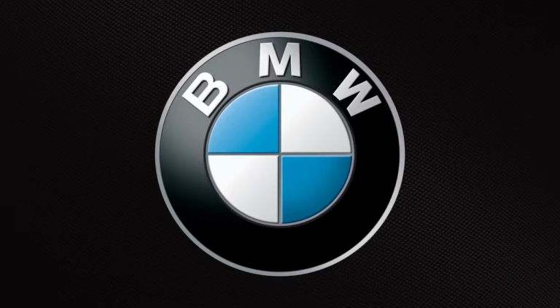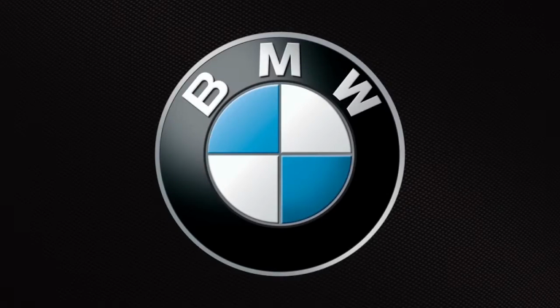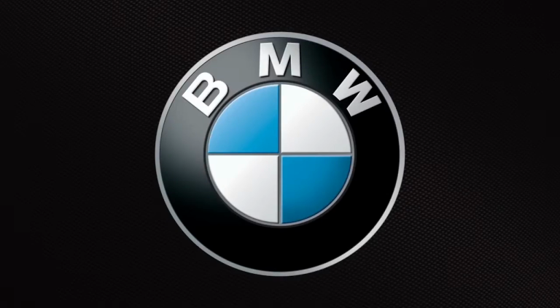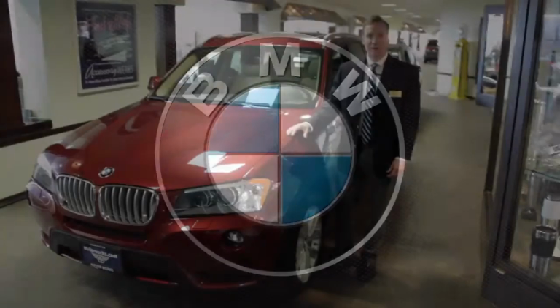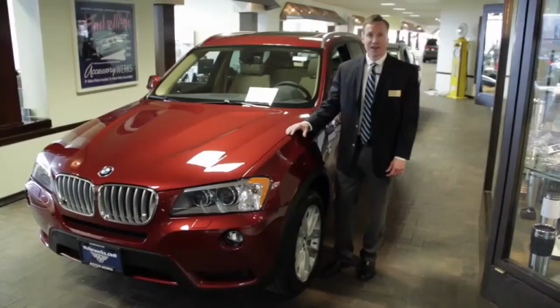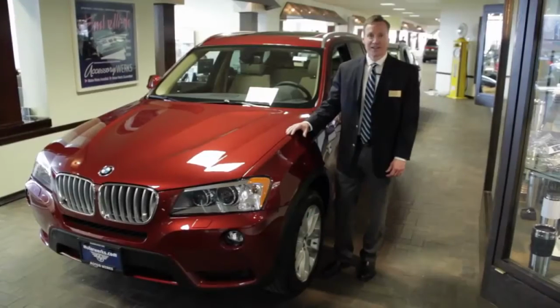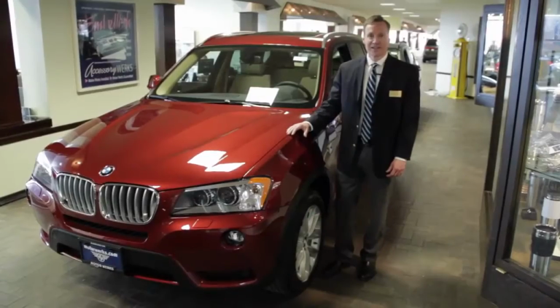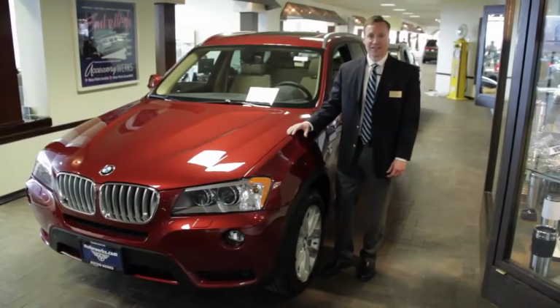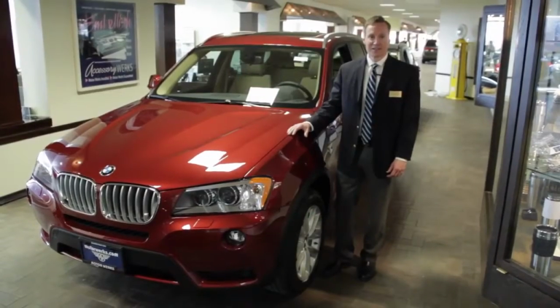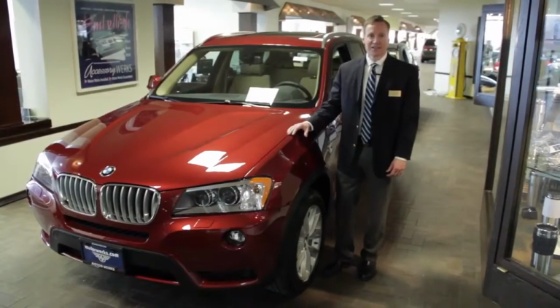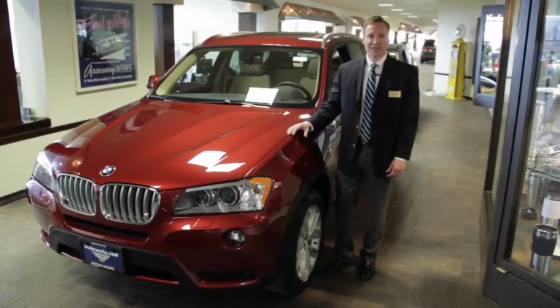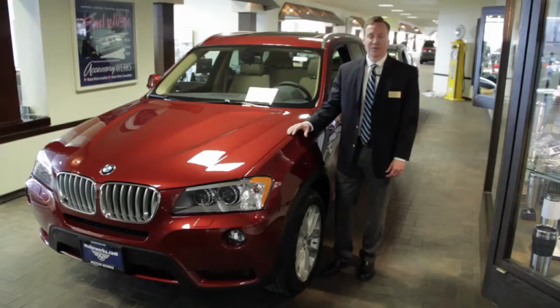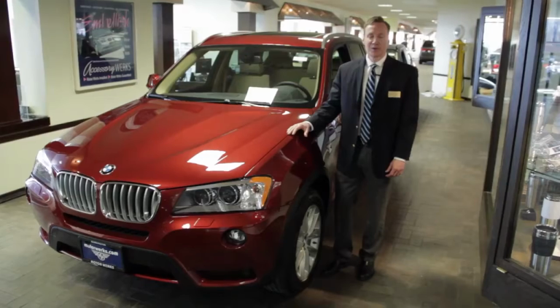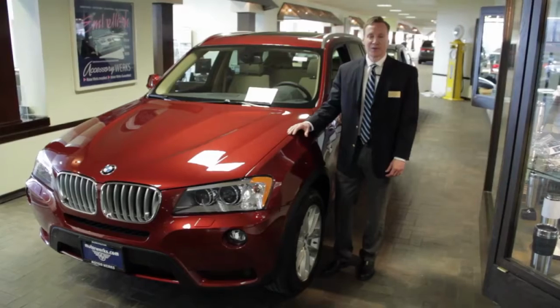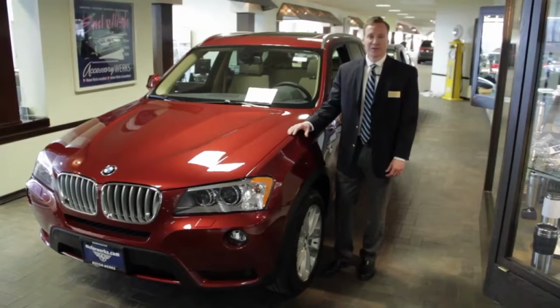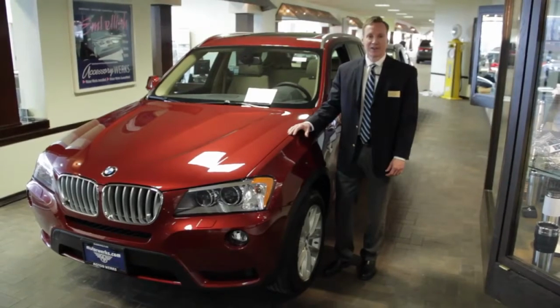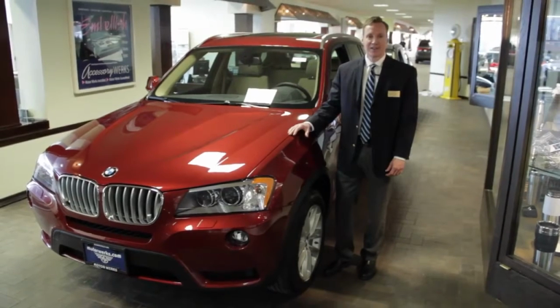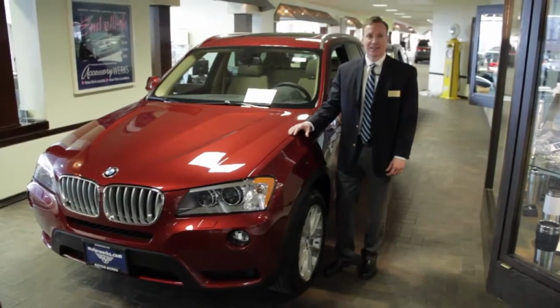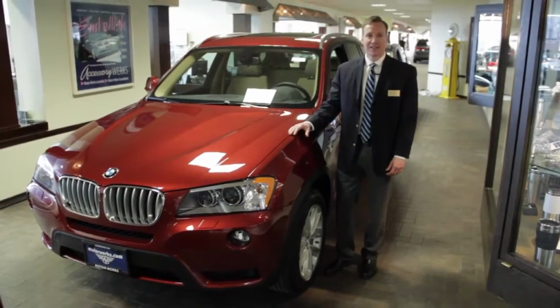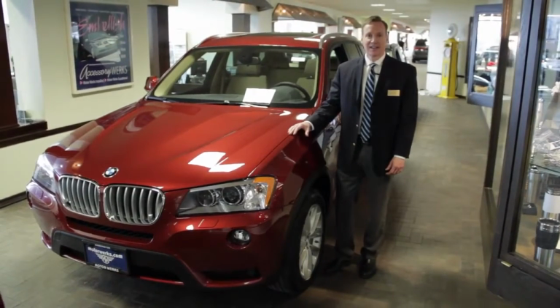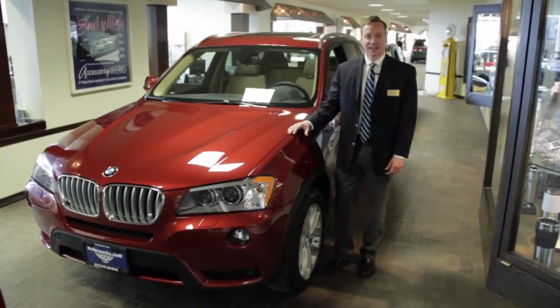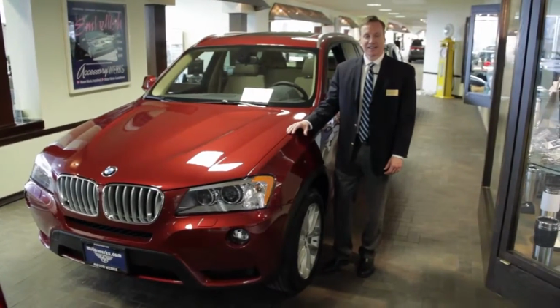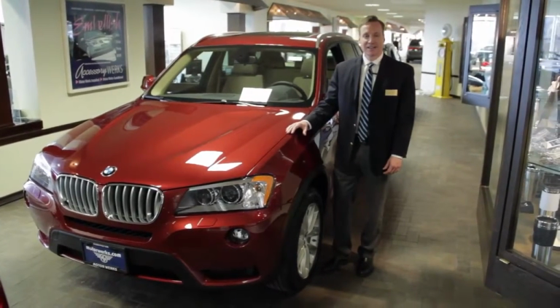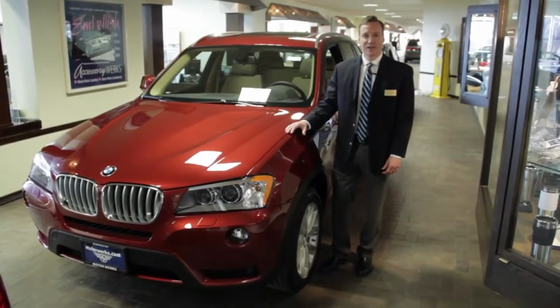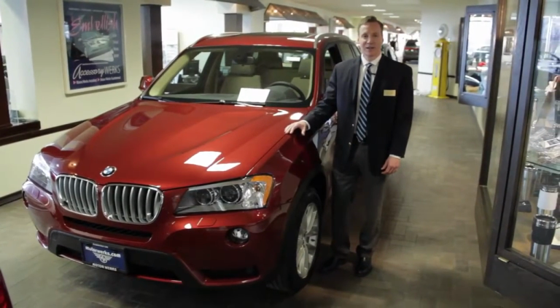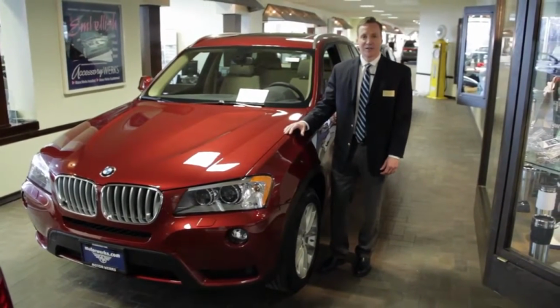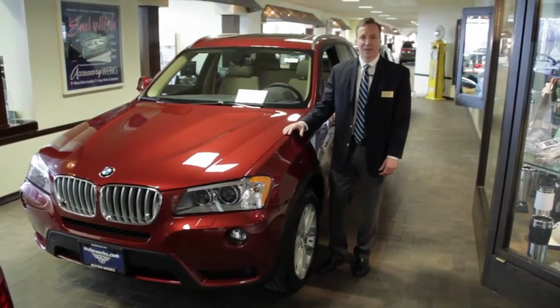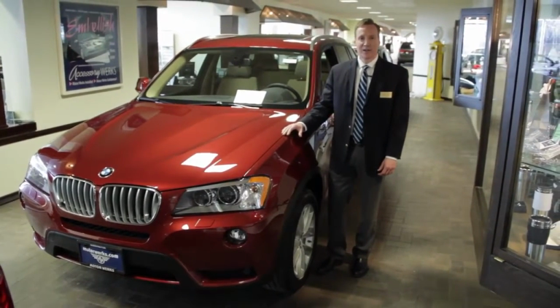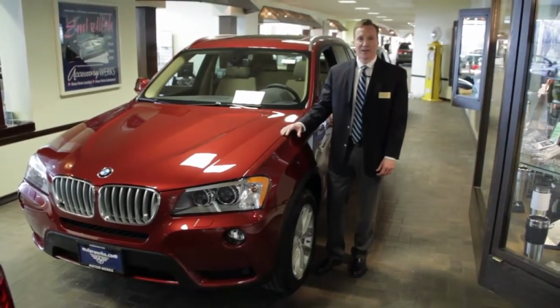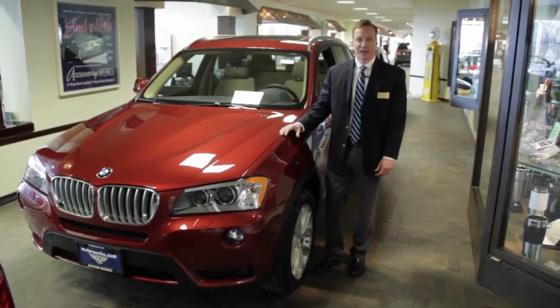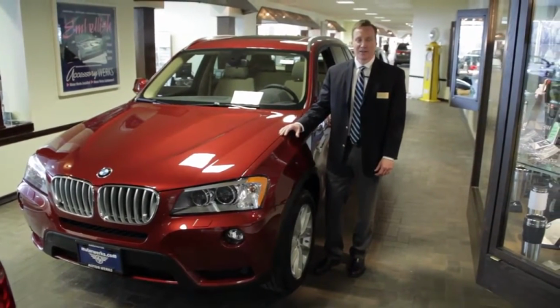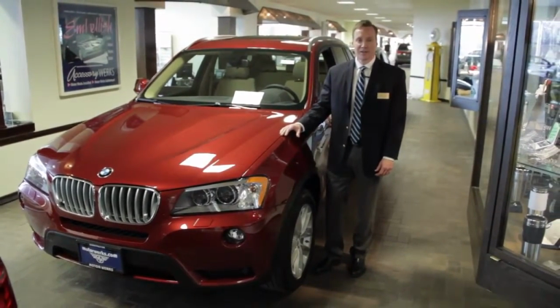Hi, I'm Brian Guzzi, Sales Consultant at Motor Works at Barrington, and I'd like to tell you about the BMW X3.